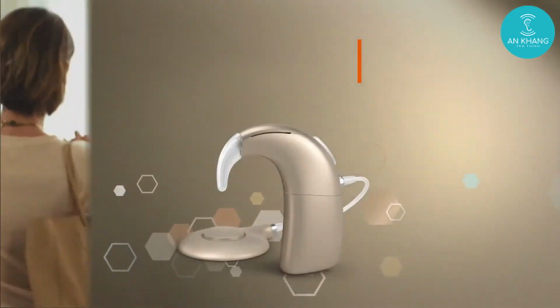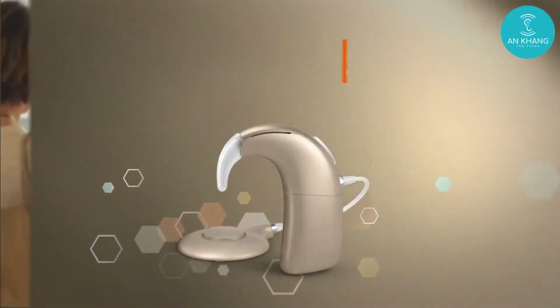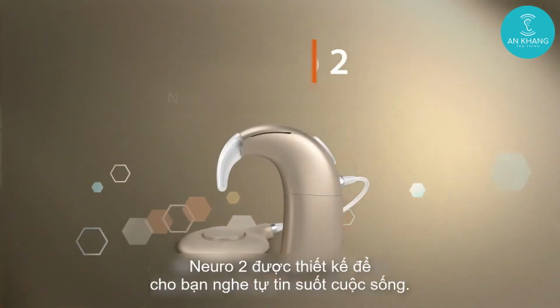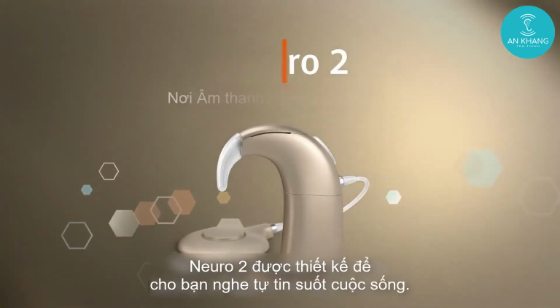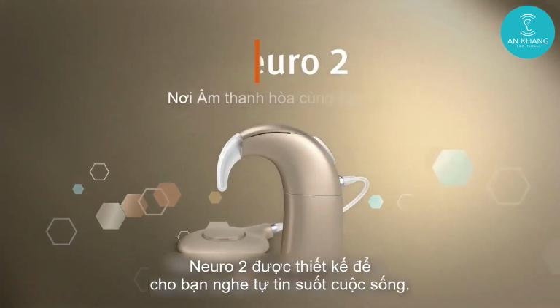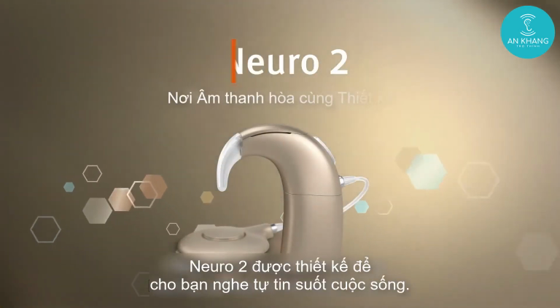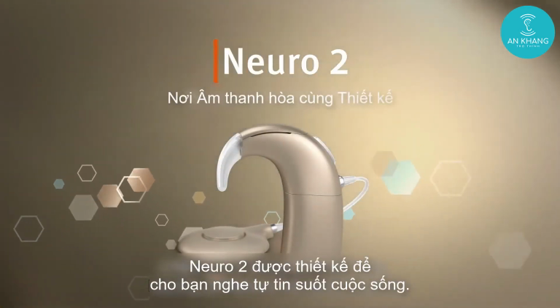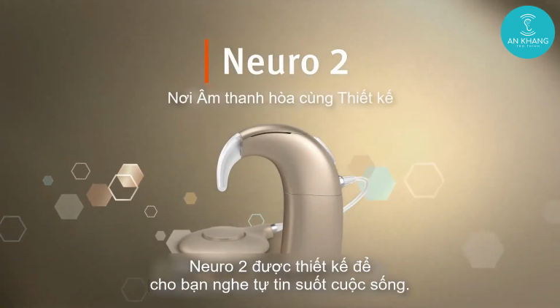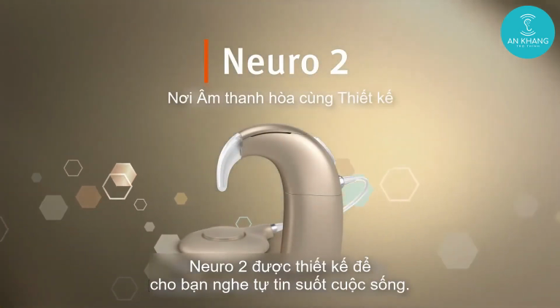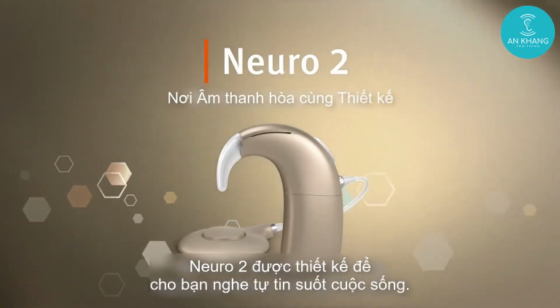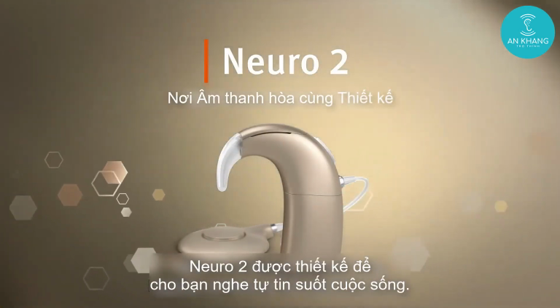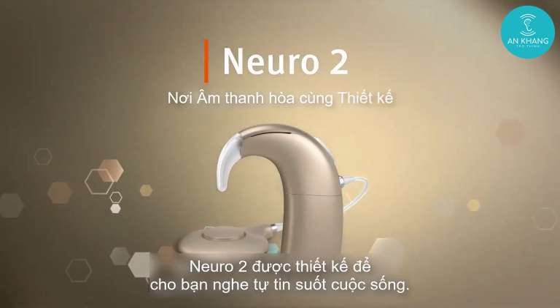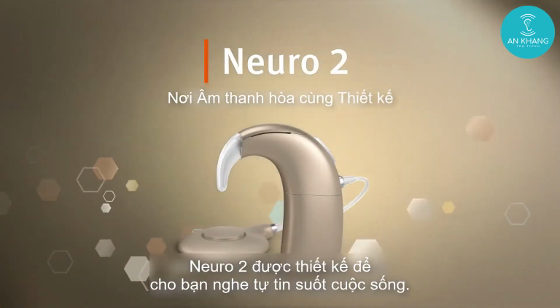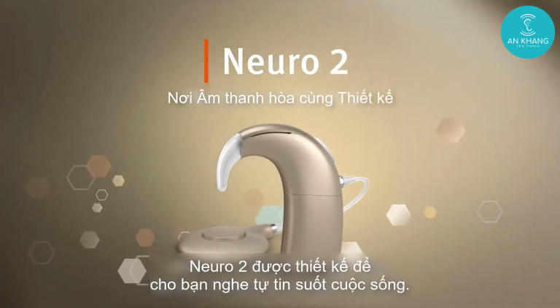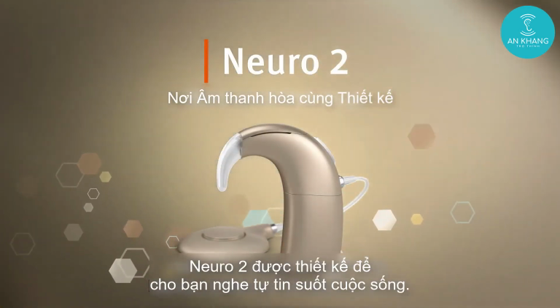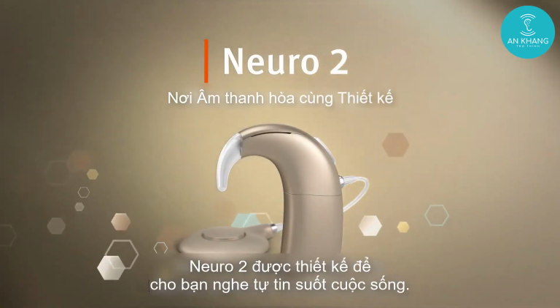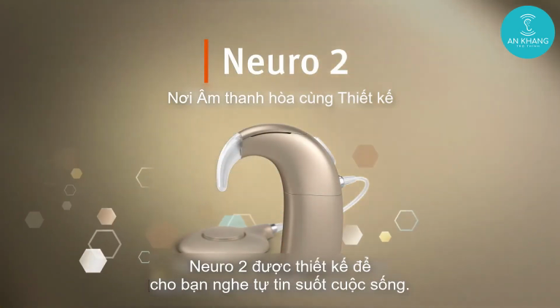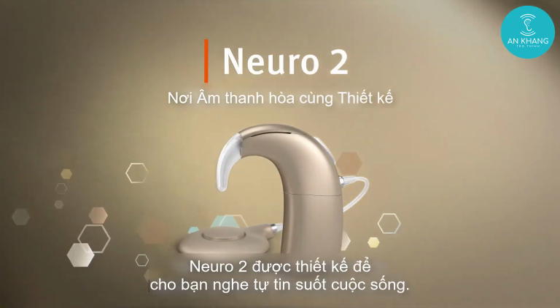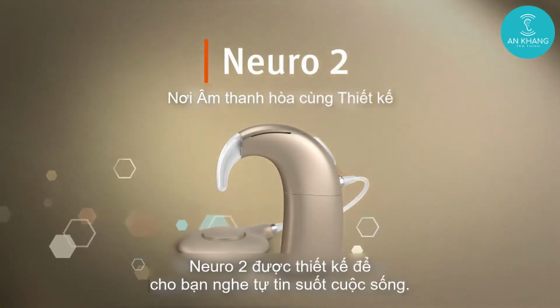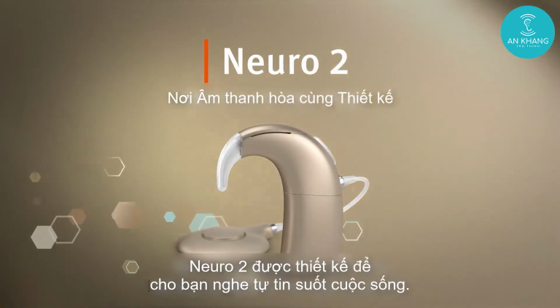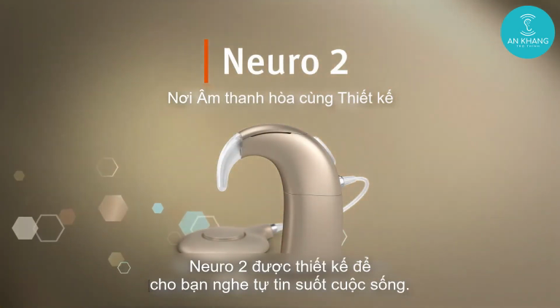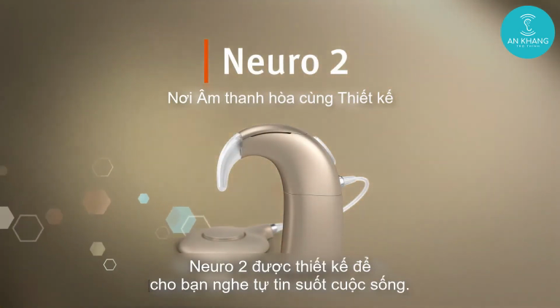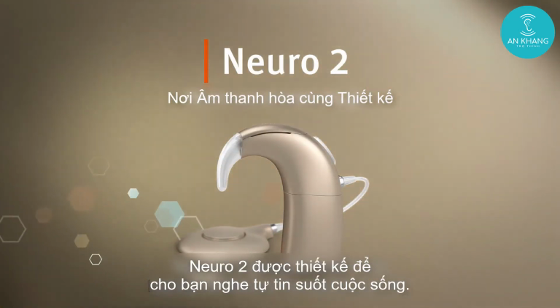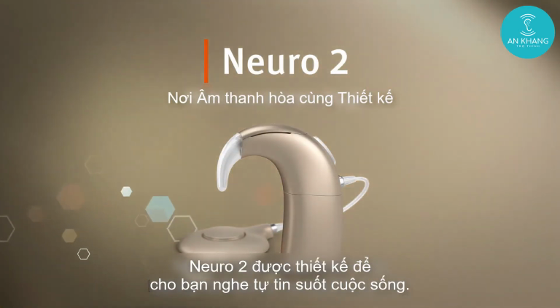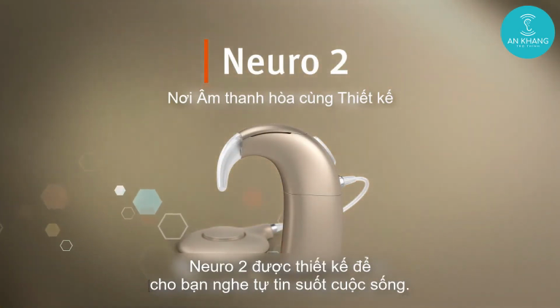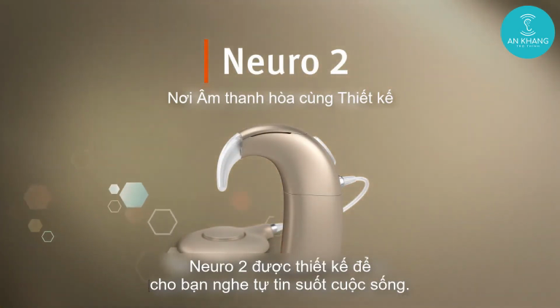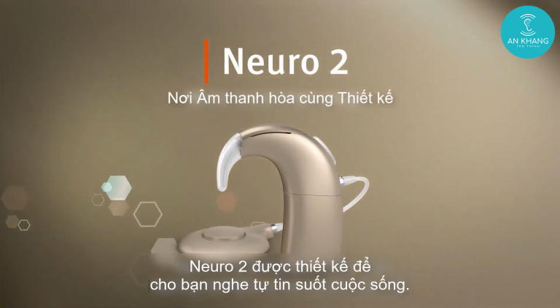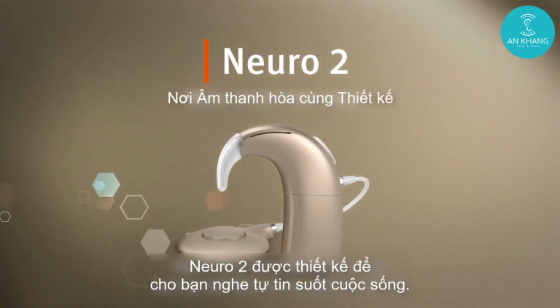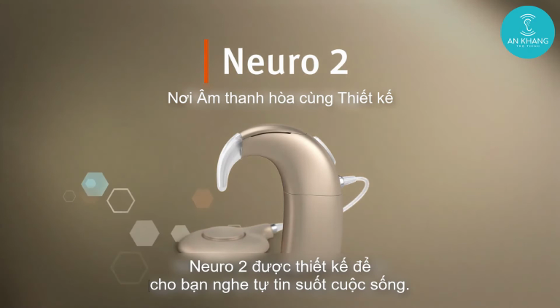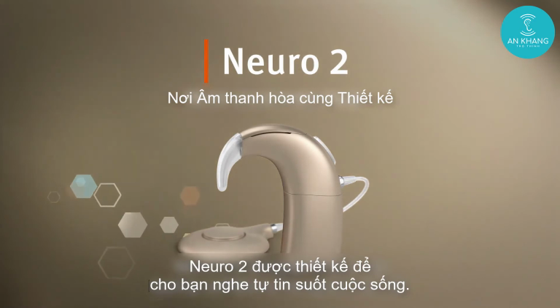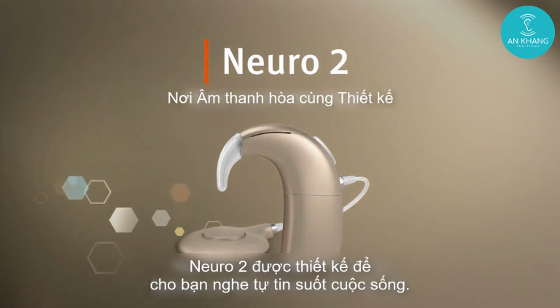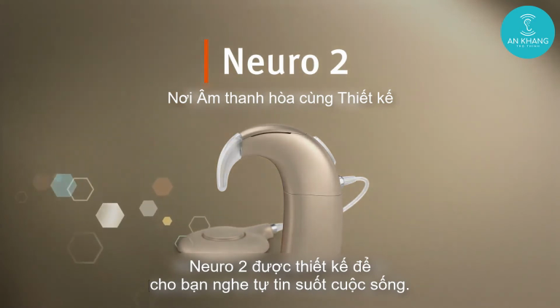Neuro 2 is designed to give you hearing confidence throughout your life.